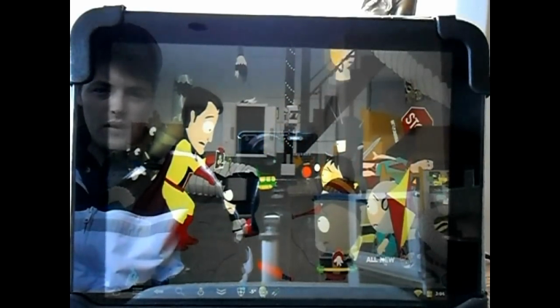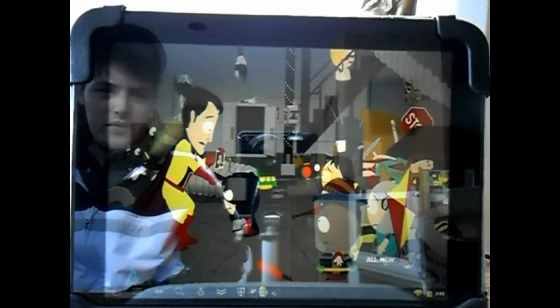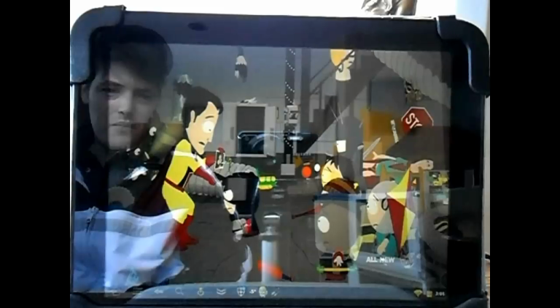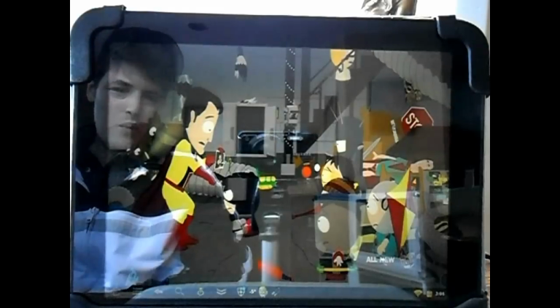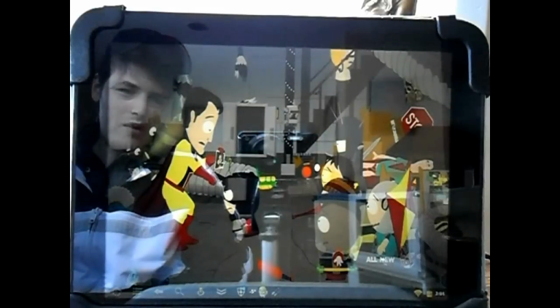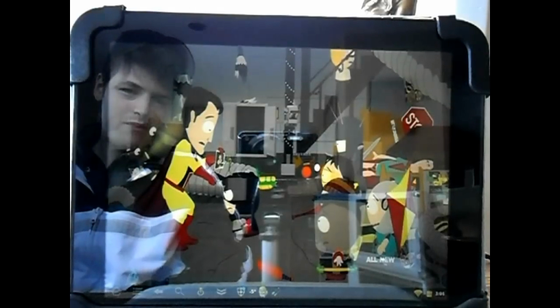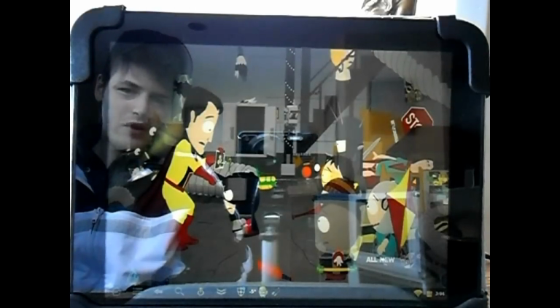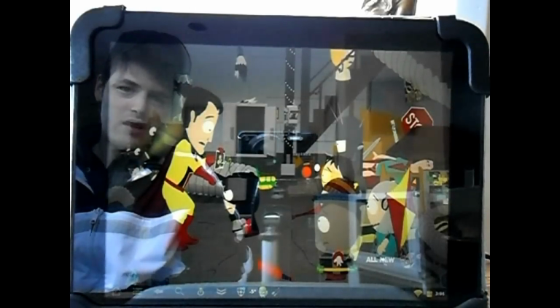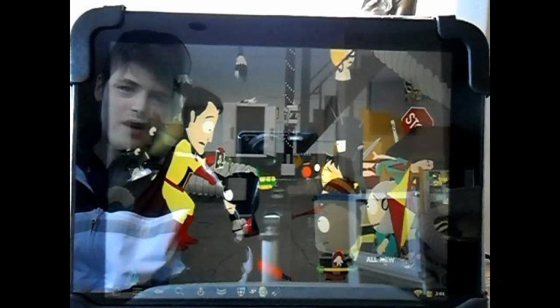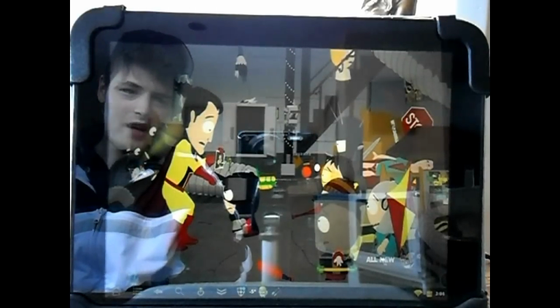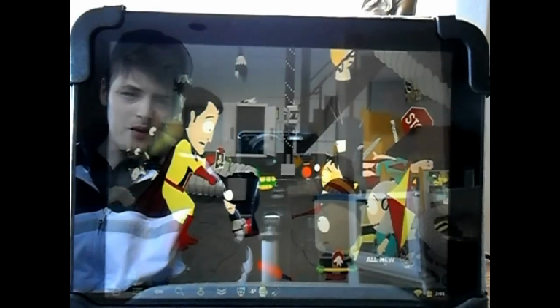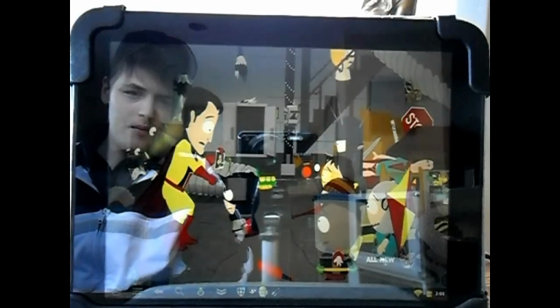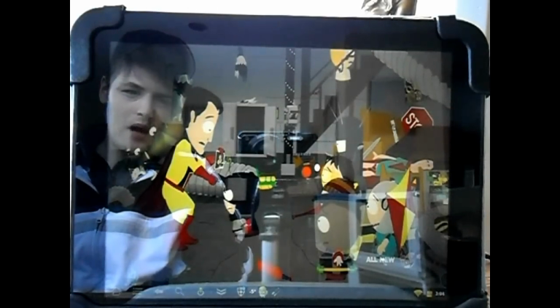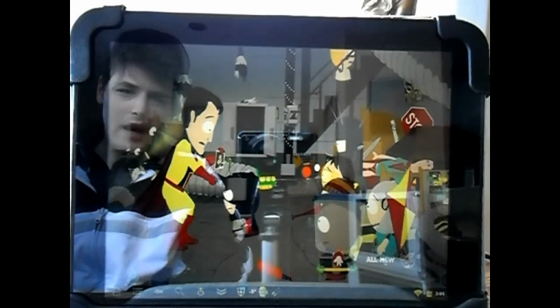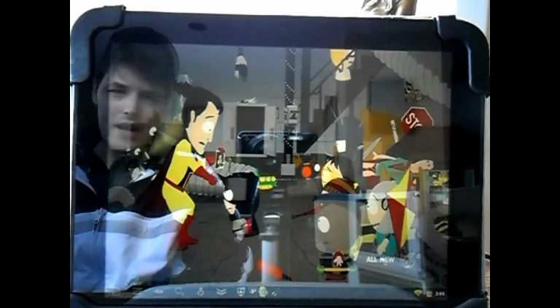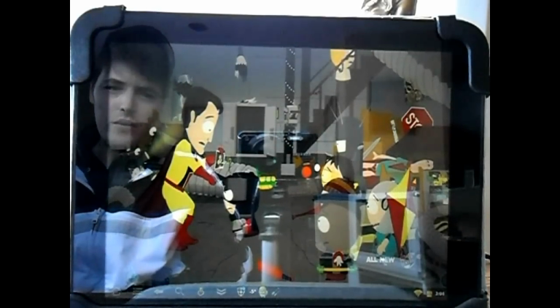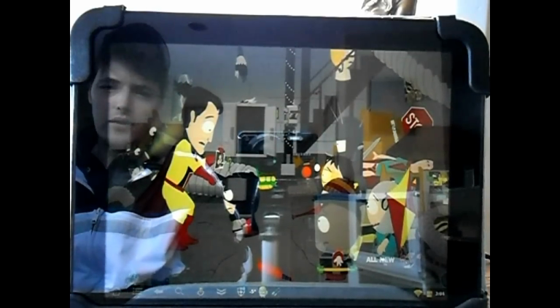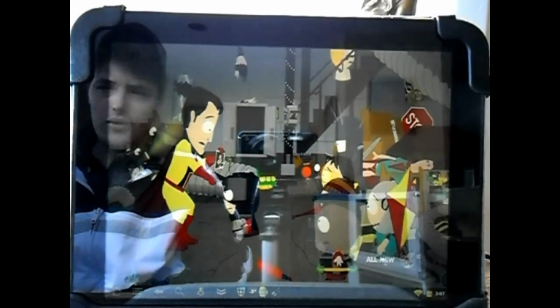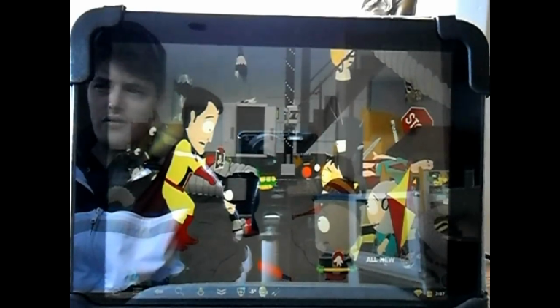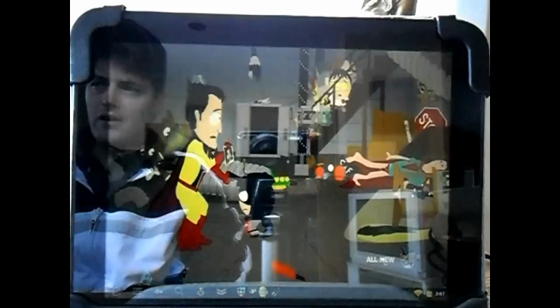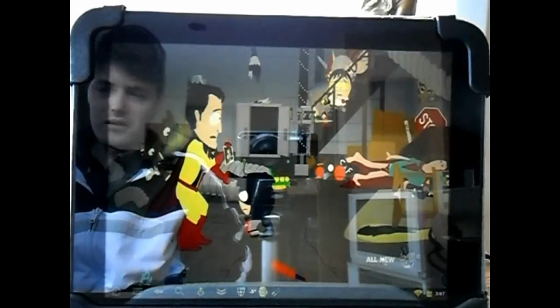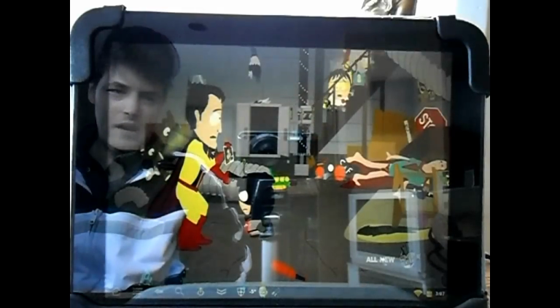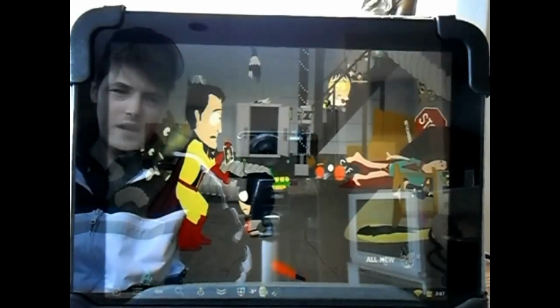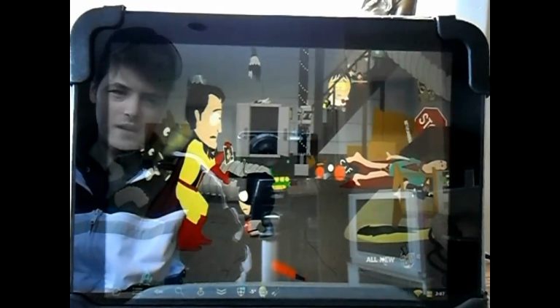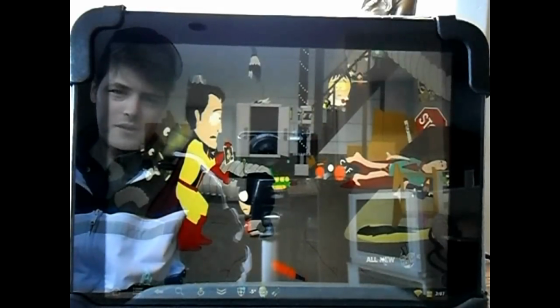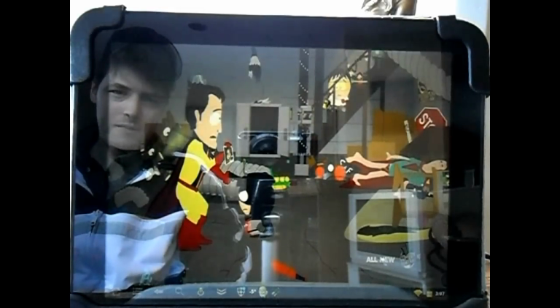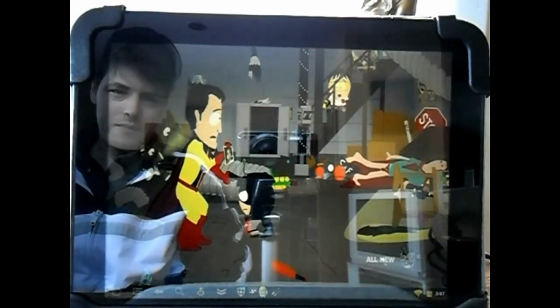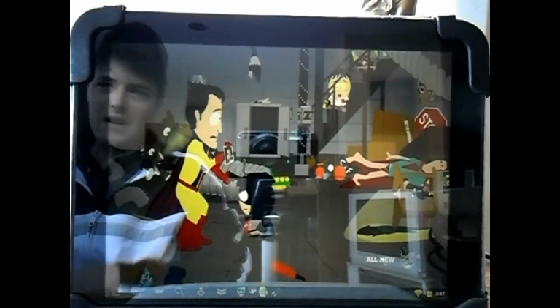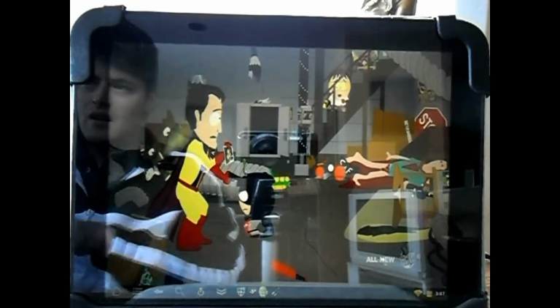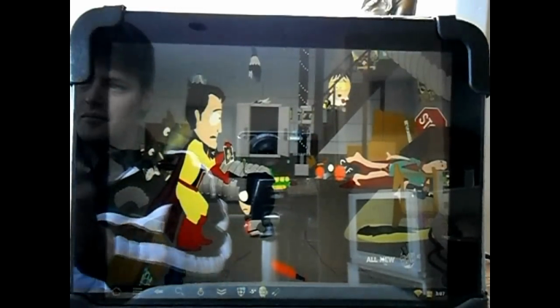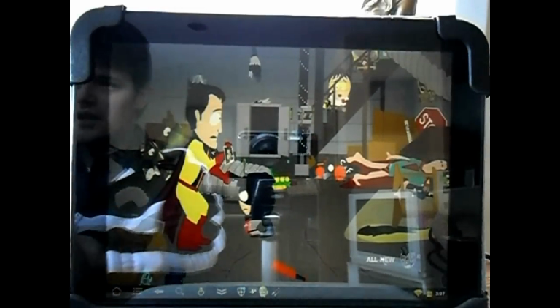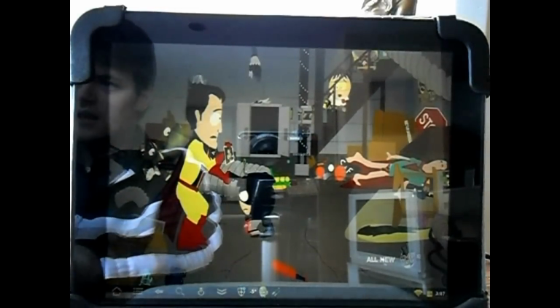It runs reasonably well. There's a lot of hiccuping. I had to move closer to the router — still kind of a hiccup. Pretty neat.